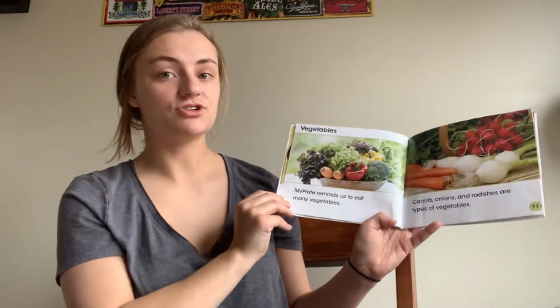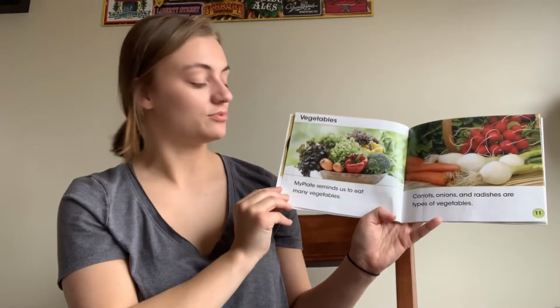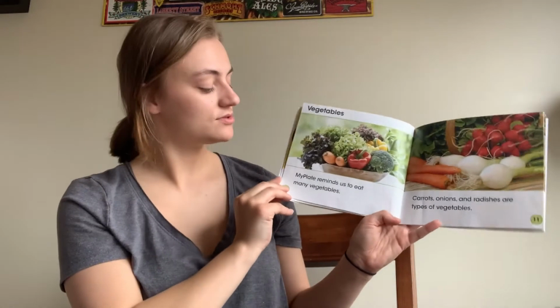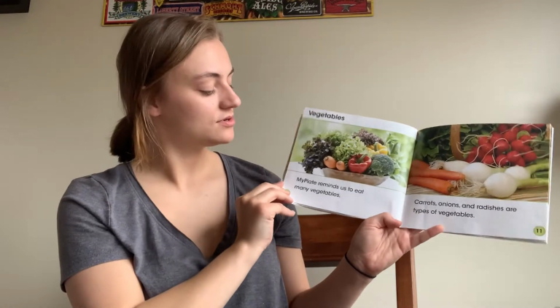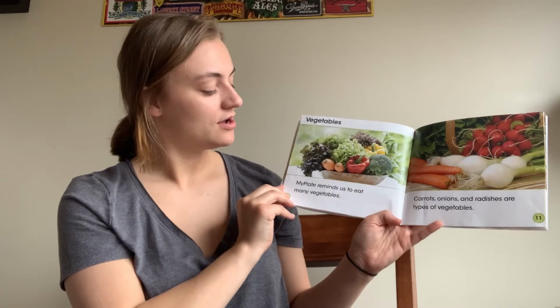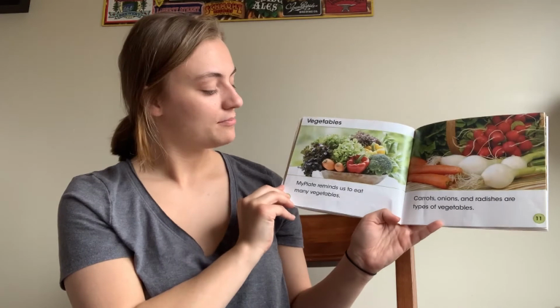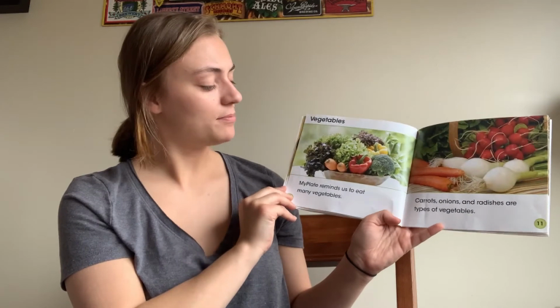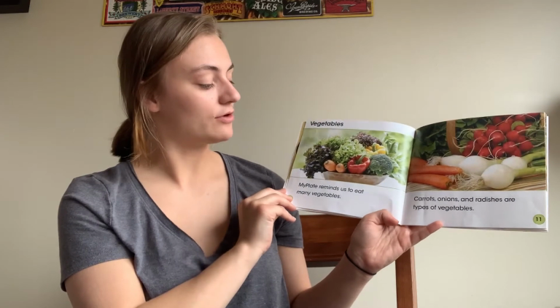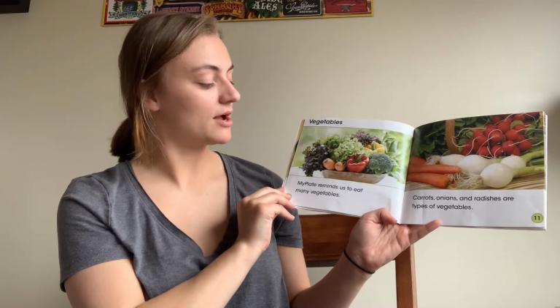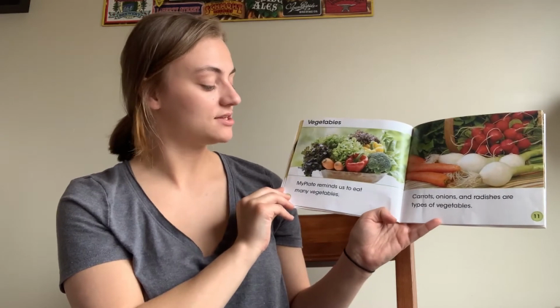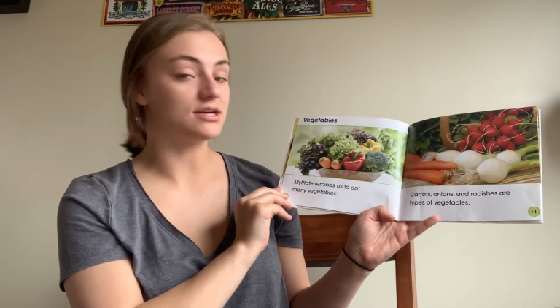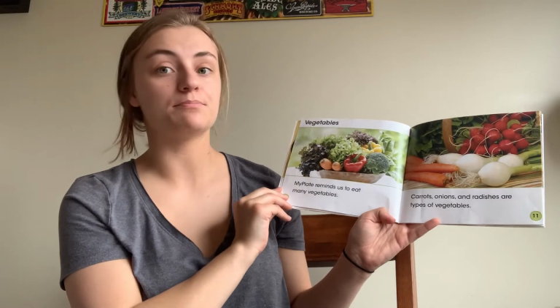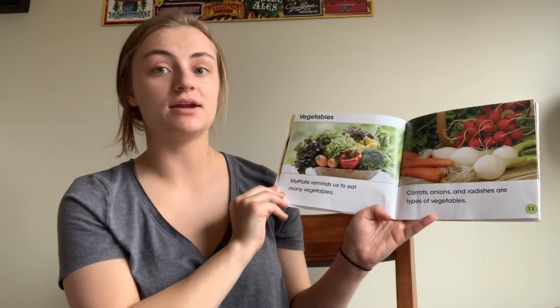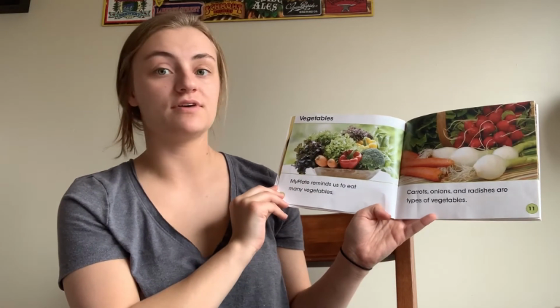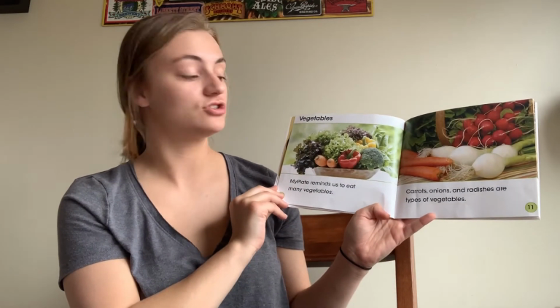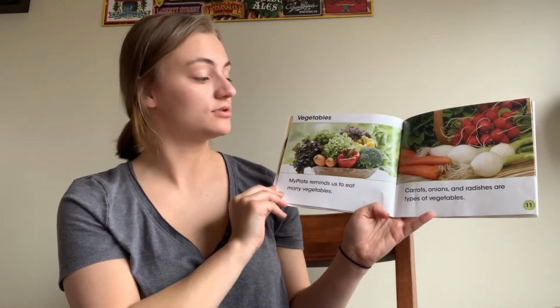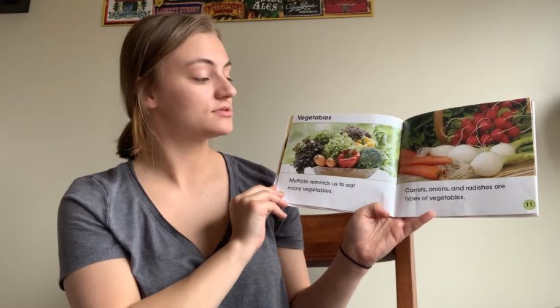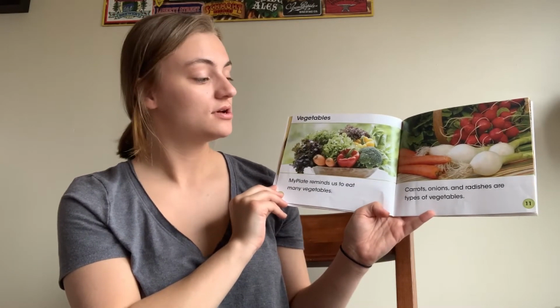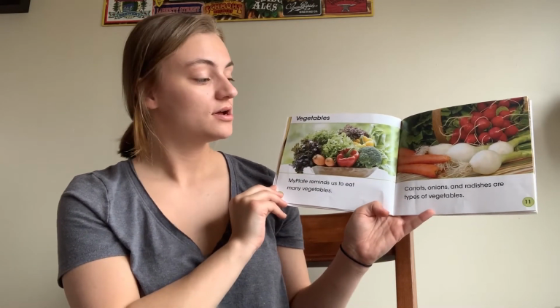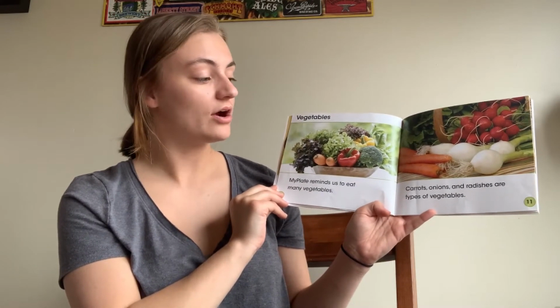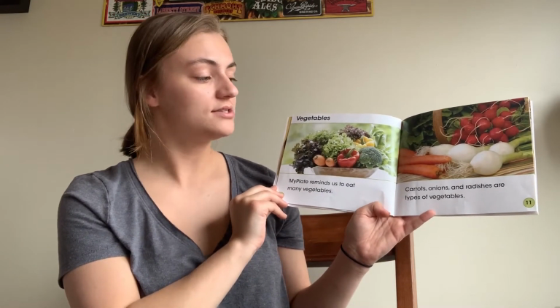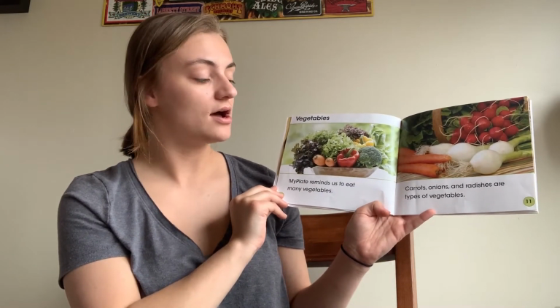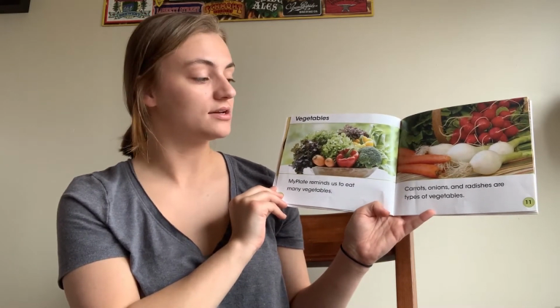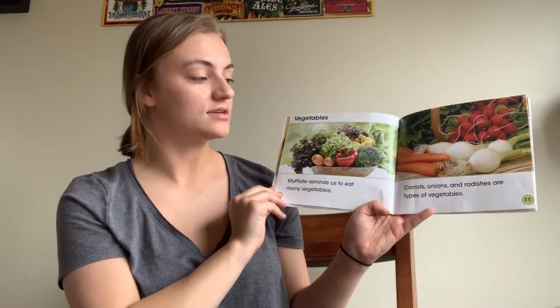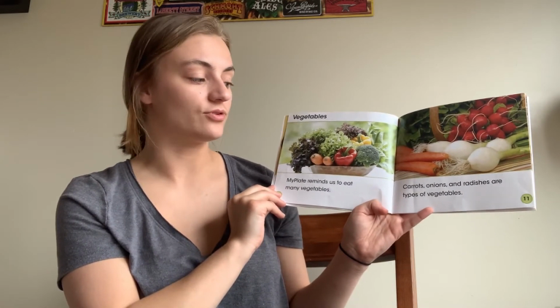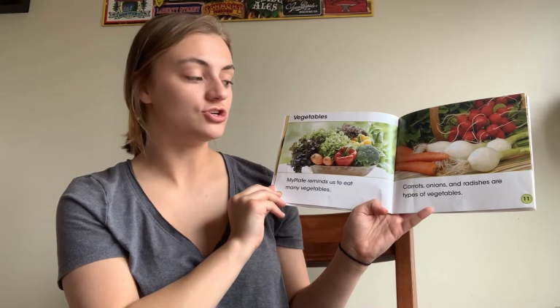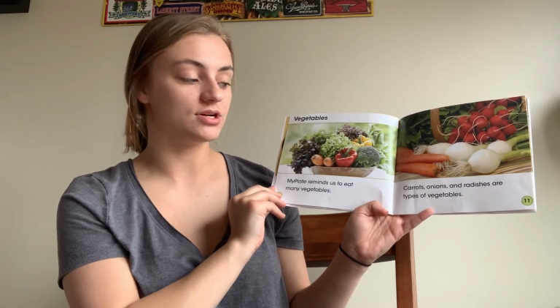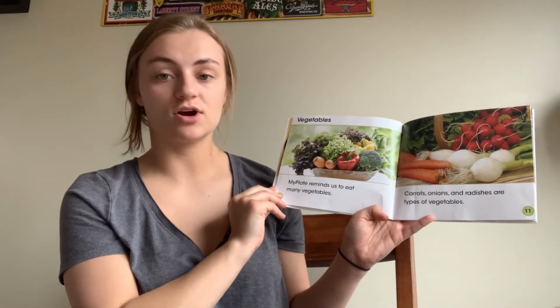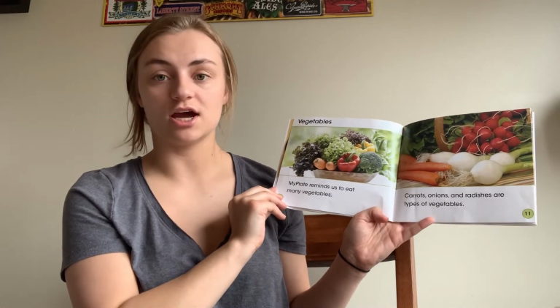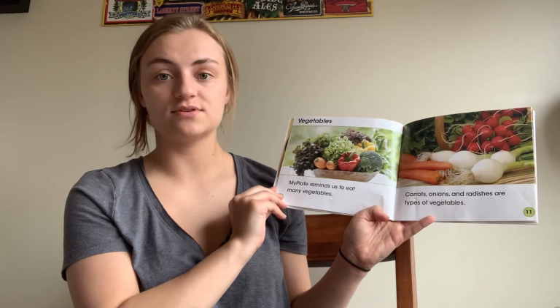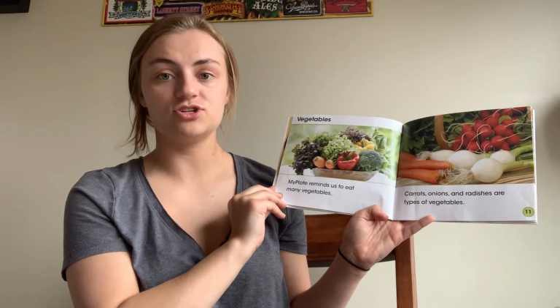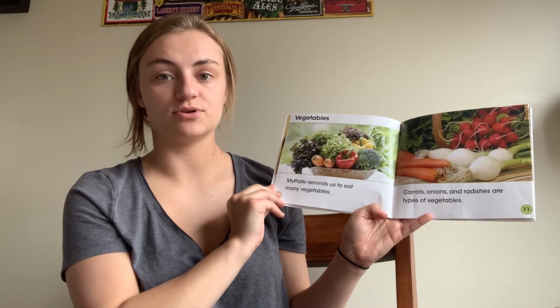Vegetables. My Plate reminds us to eat many vegetables. Carrots, onions, and radishes are types of vegetables.